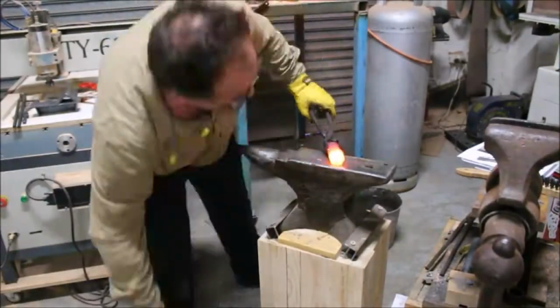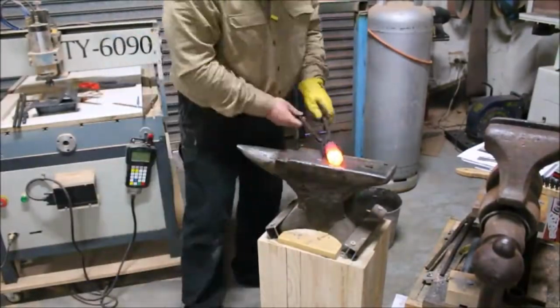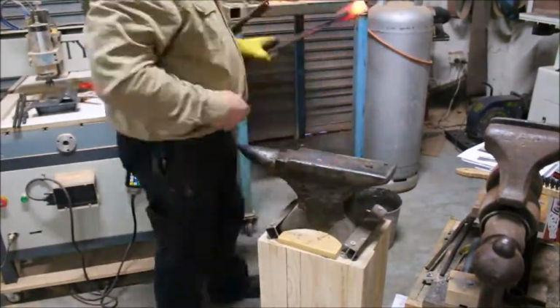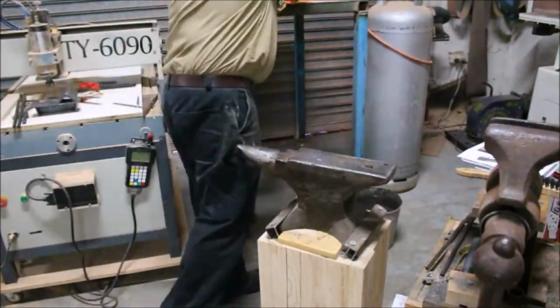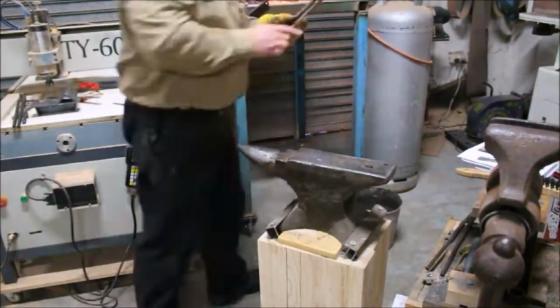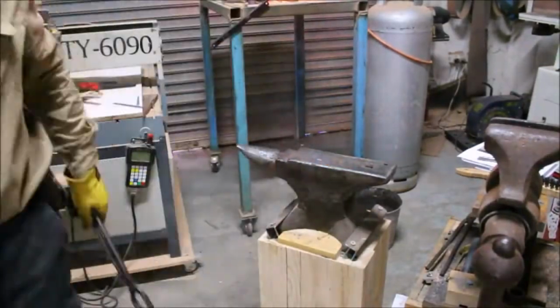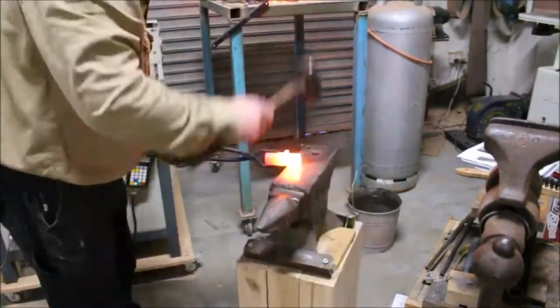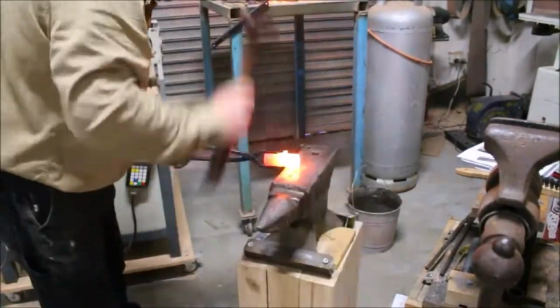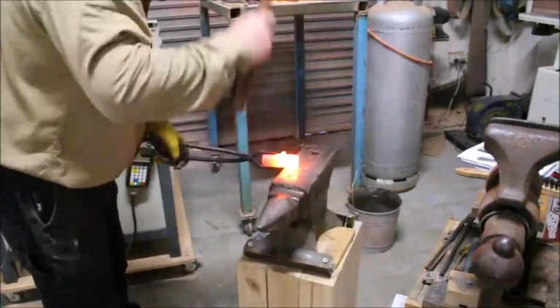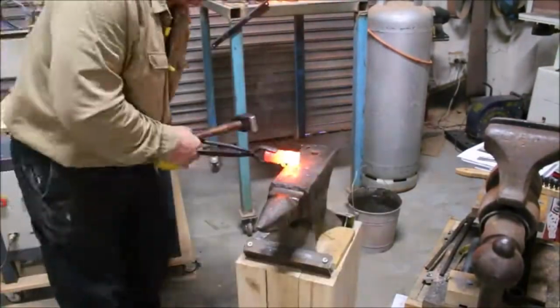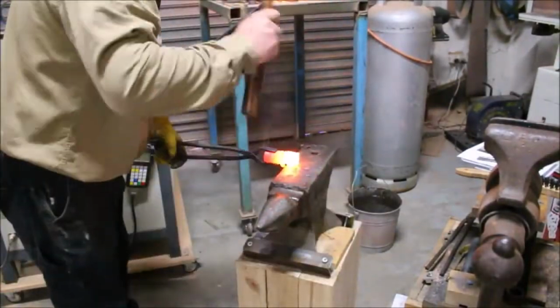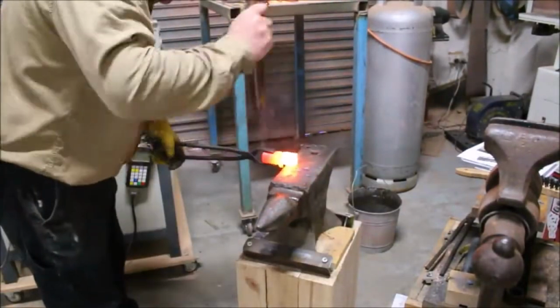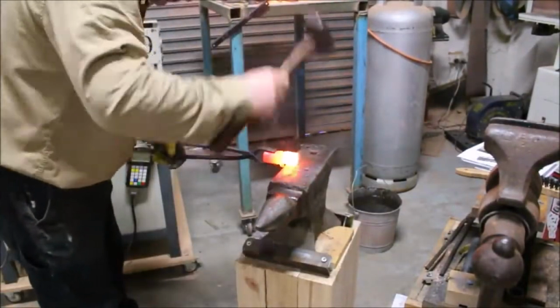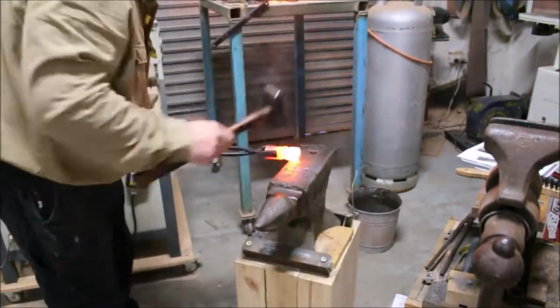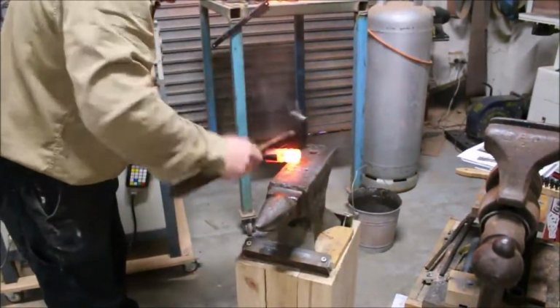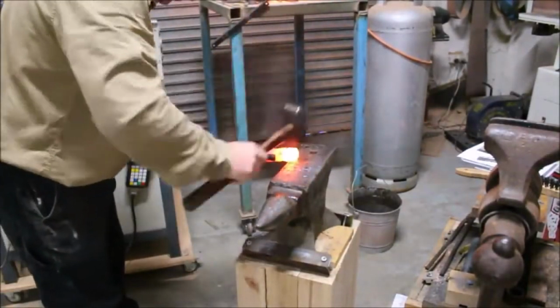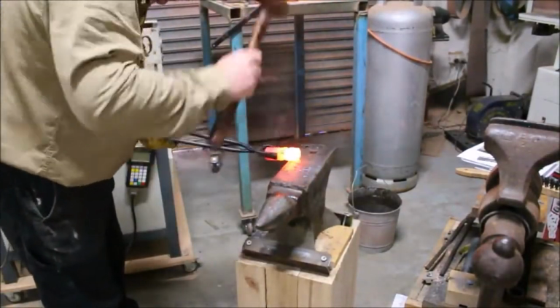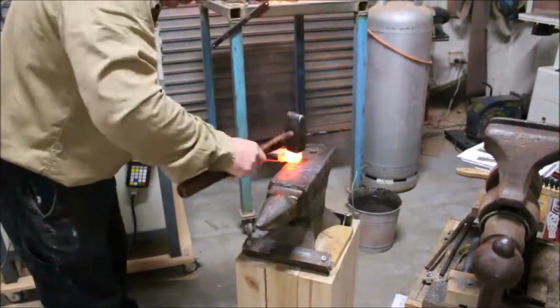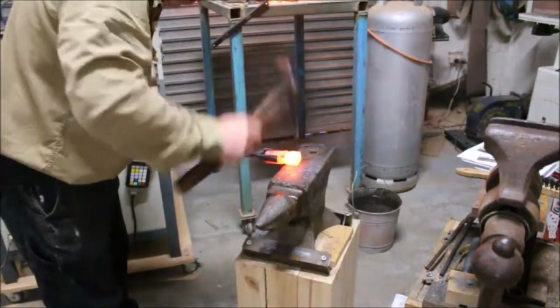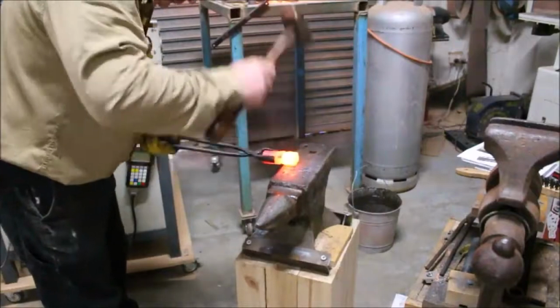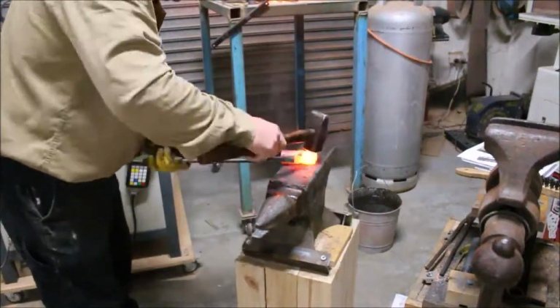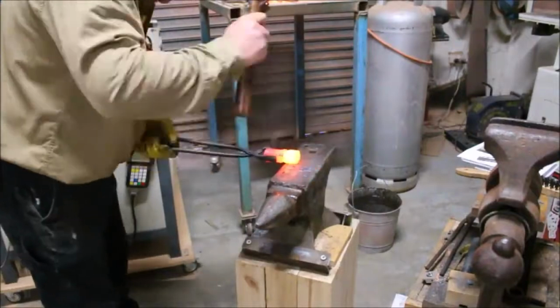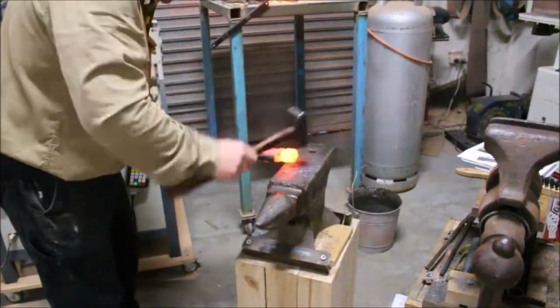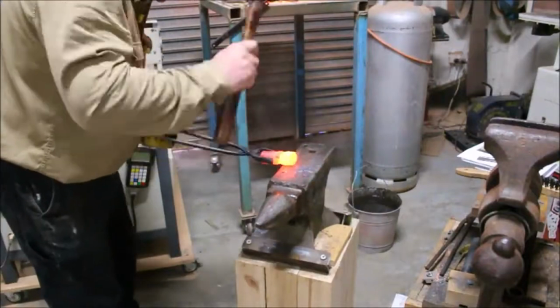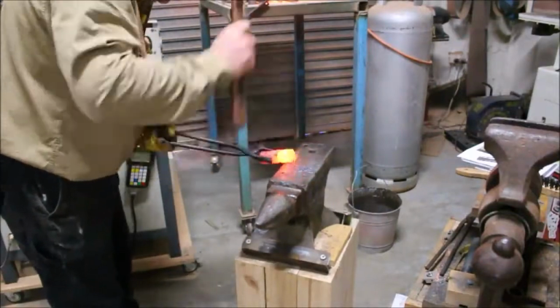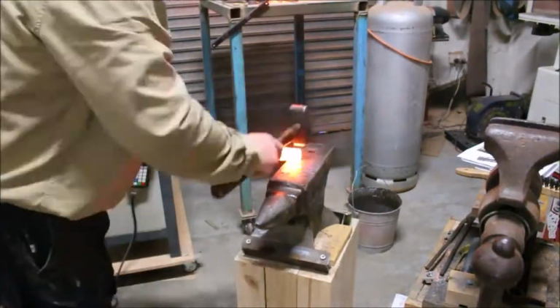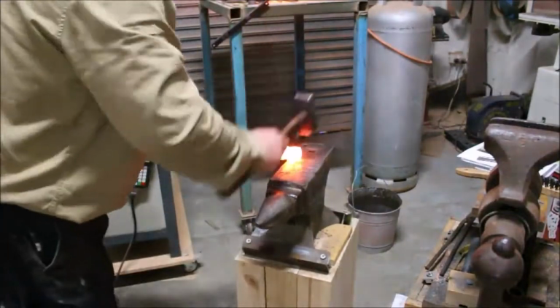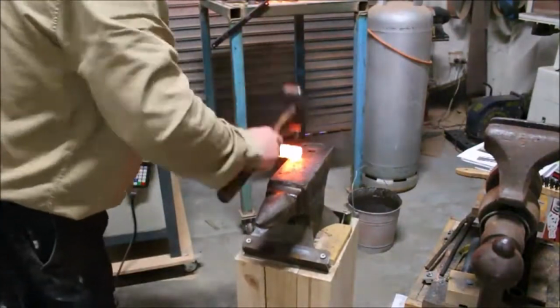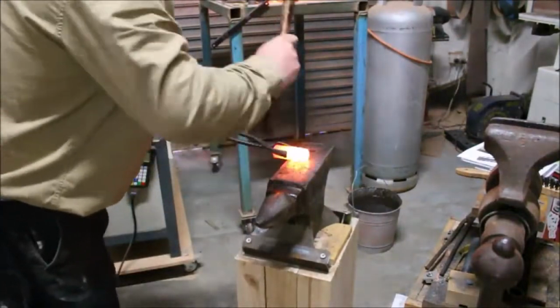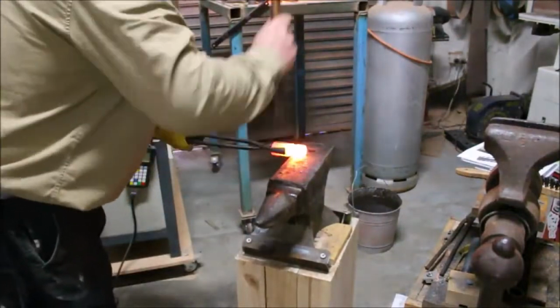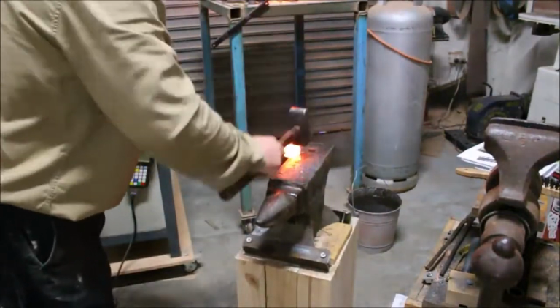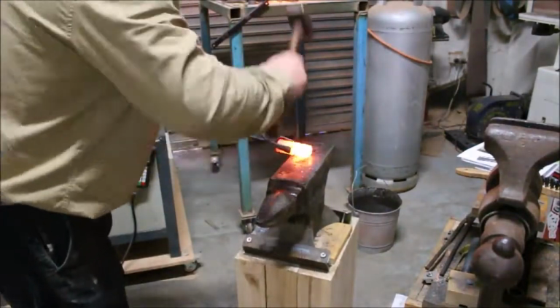Watching this I'm surprised how much the anvil moves around. I don't notice it while I'm forging.